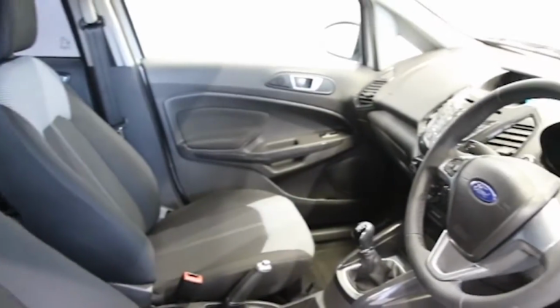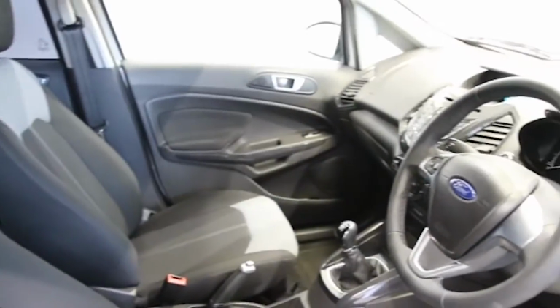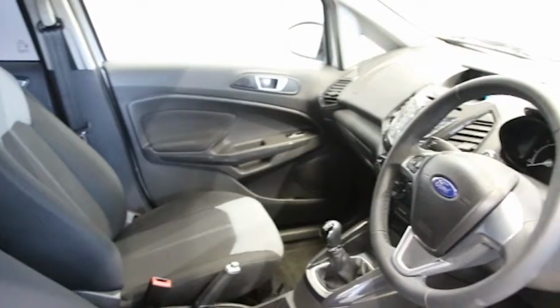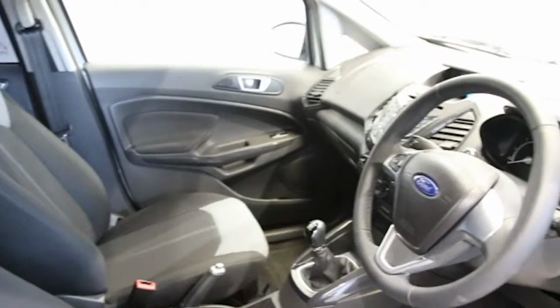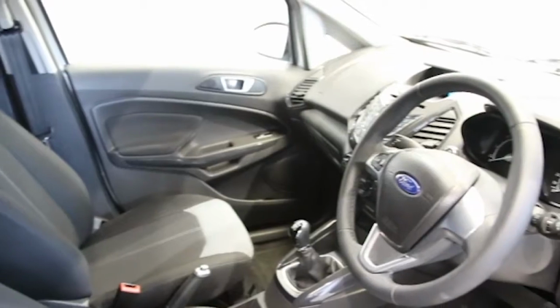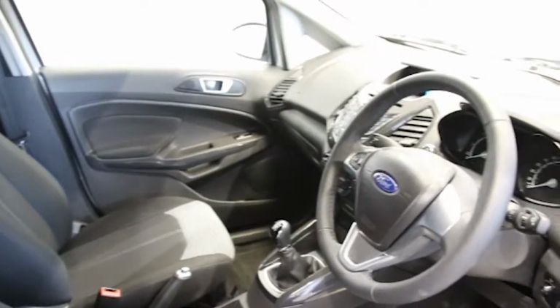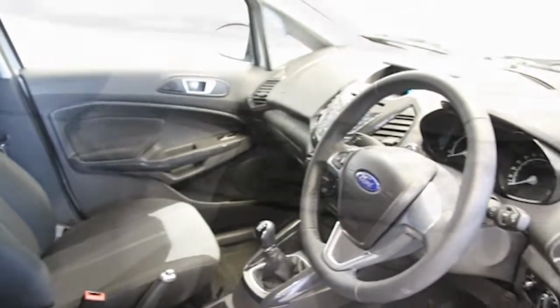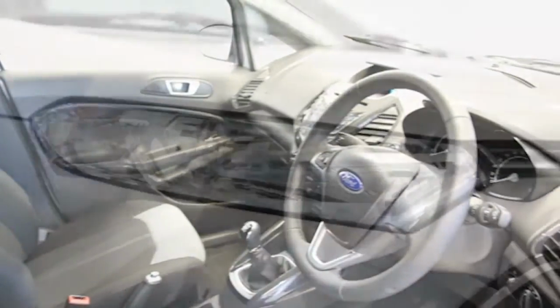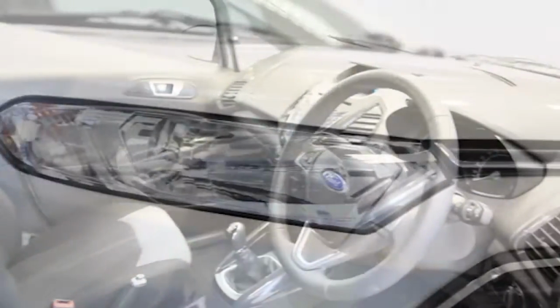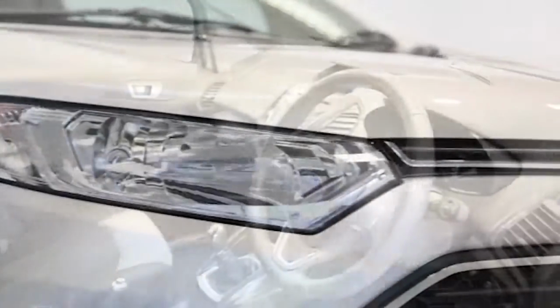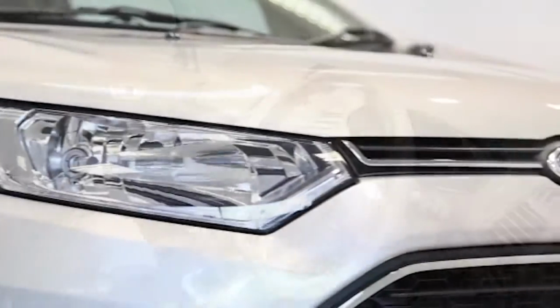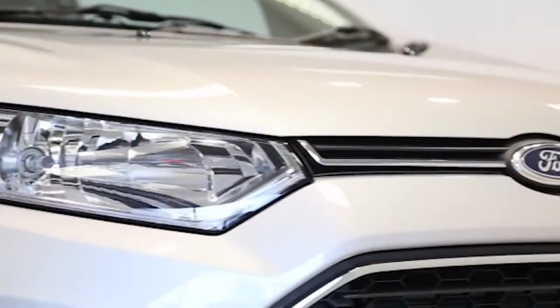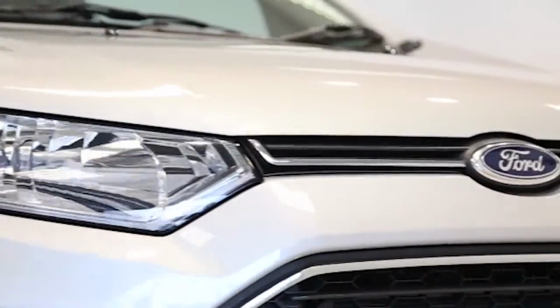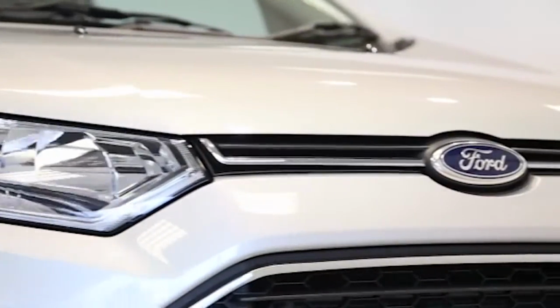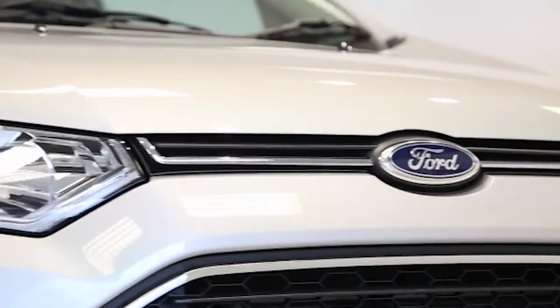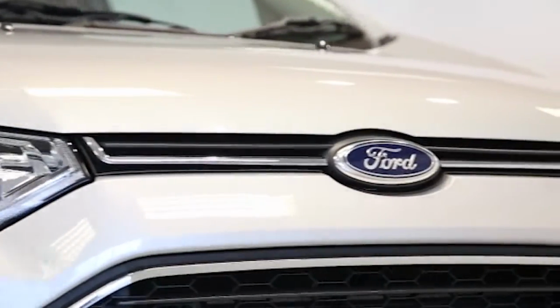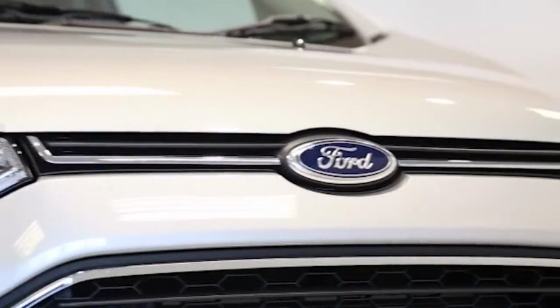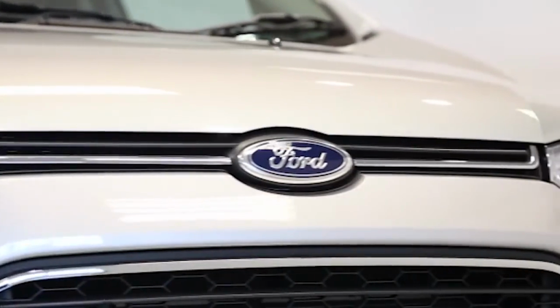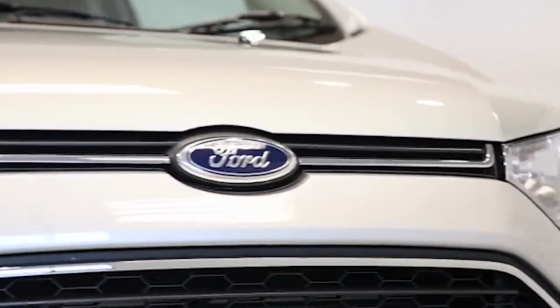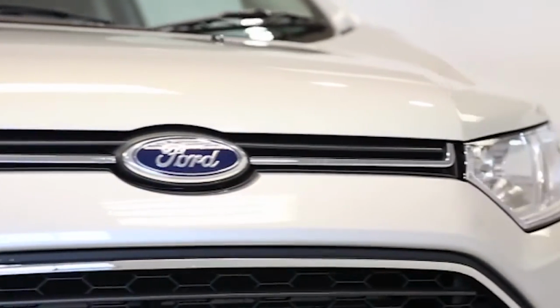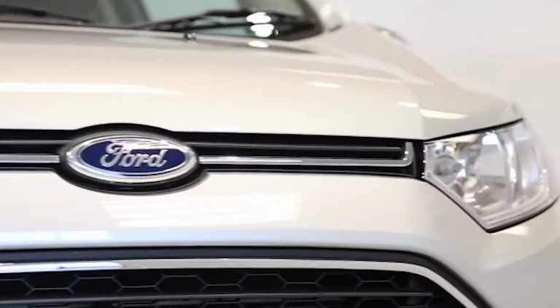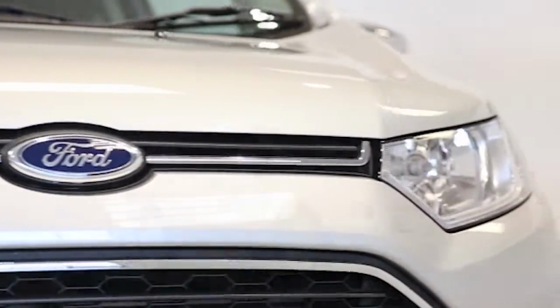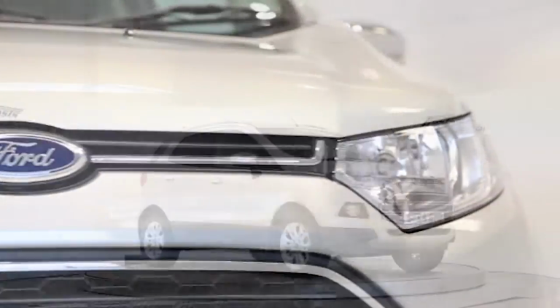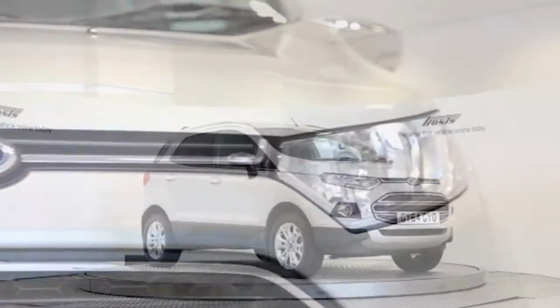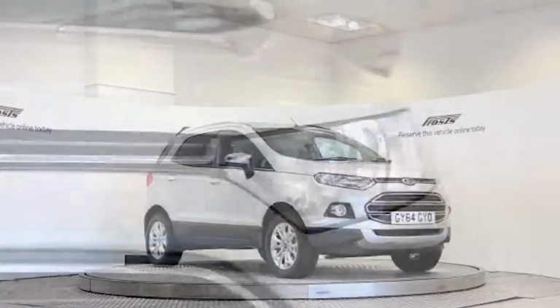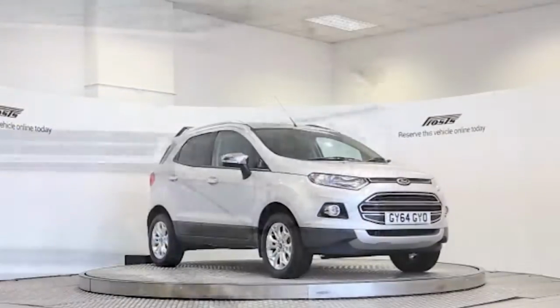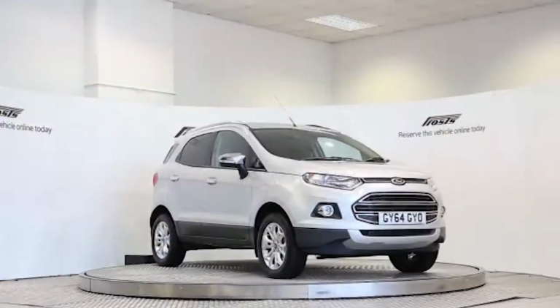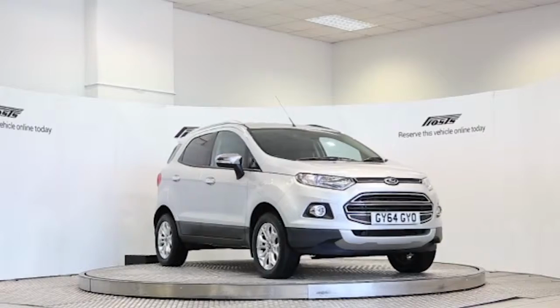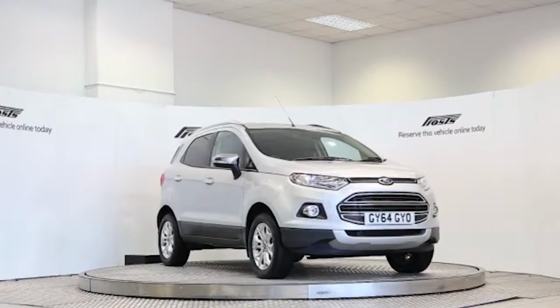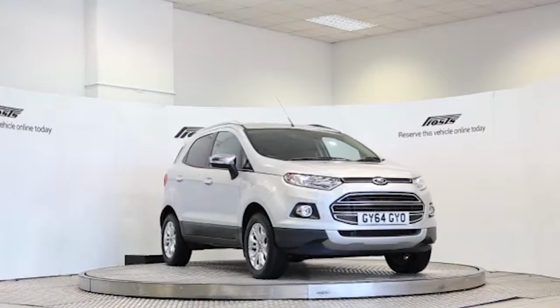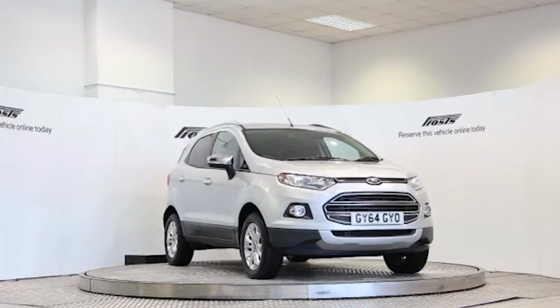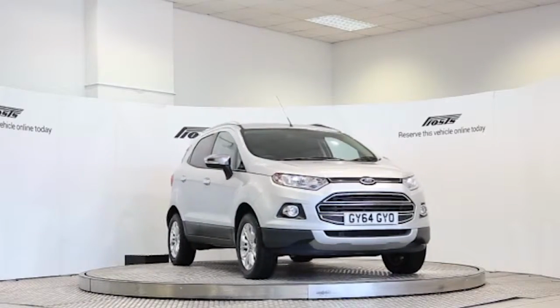Reserve this car online today for 48 hours for an obligation-free, fully refundable £100.